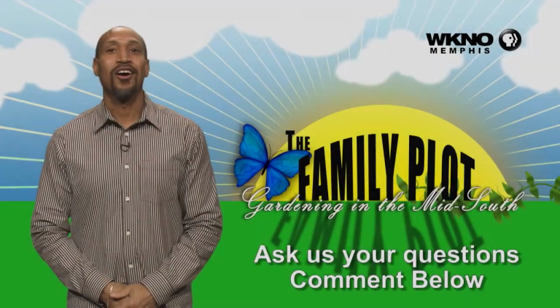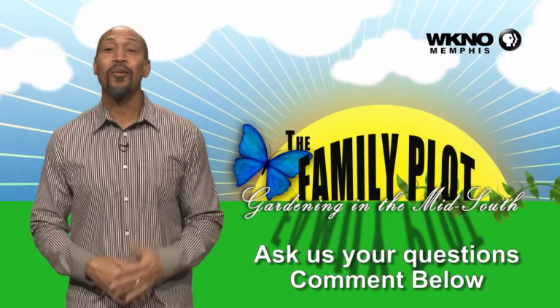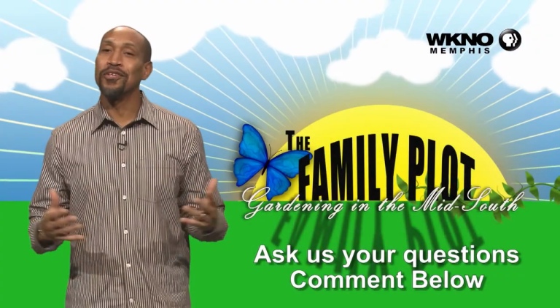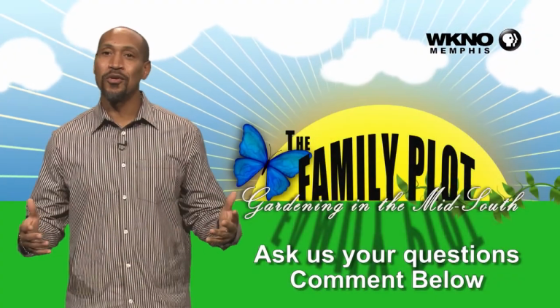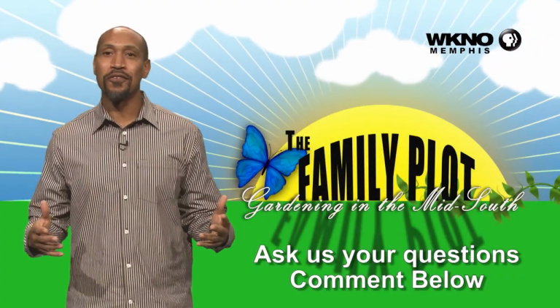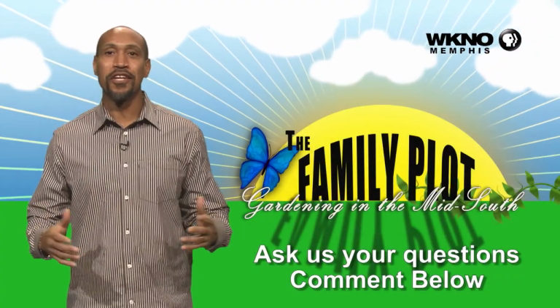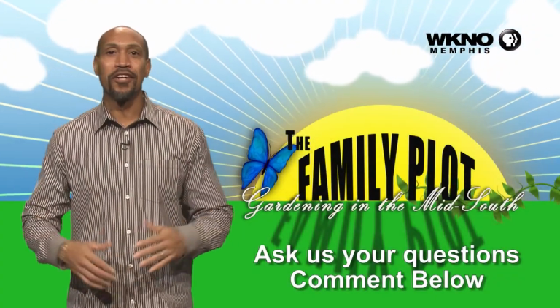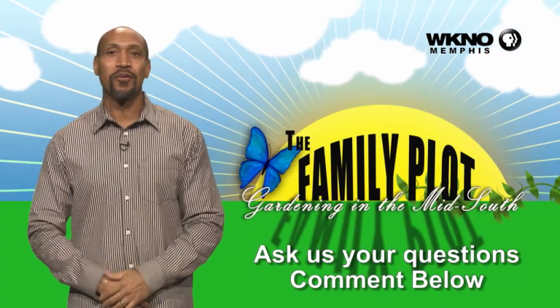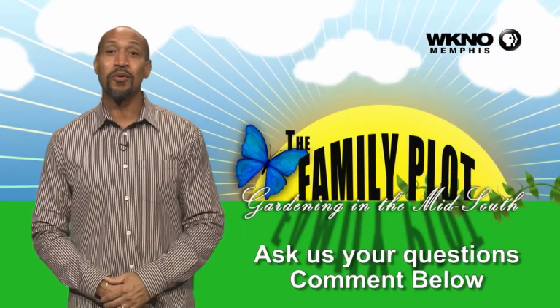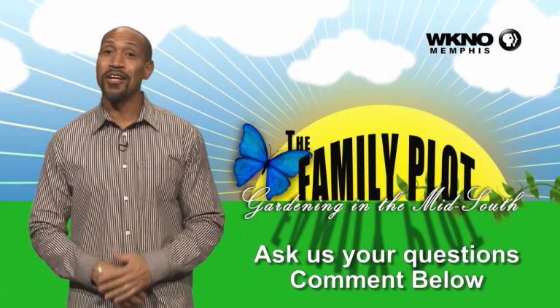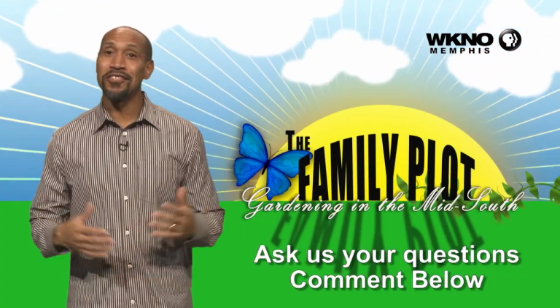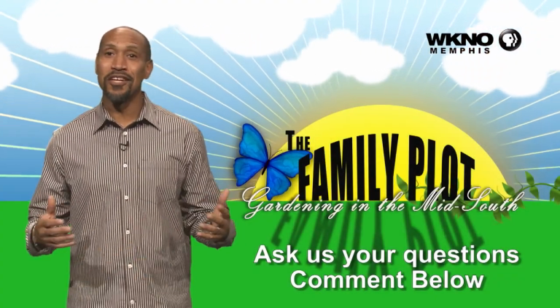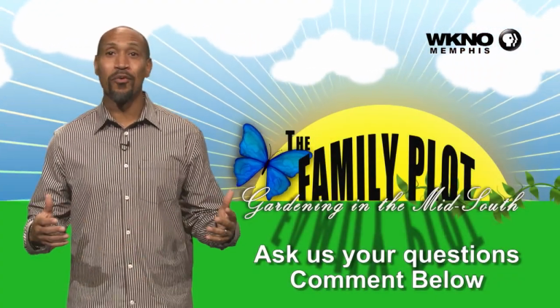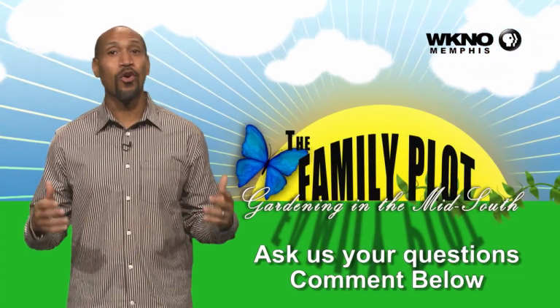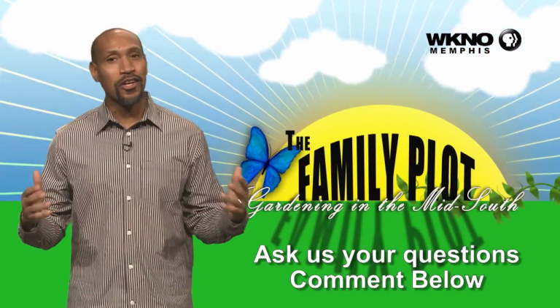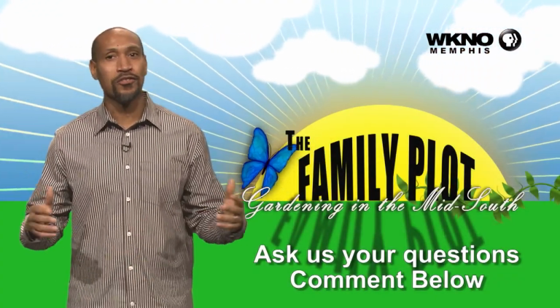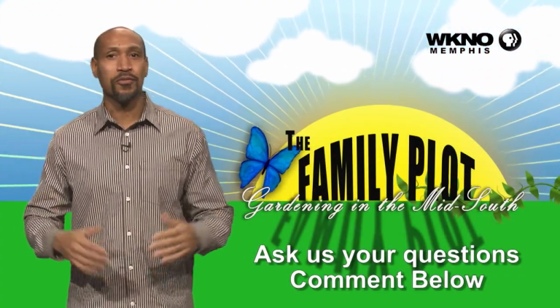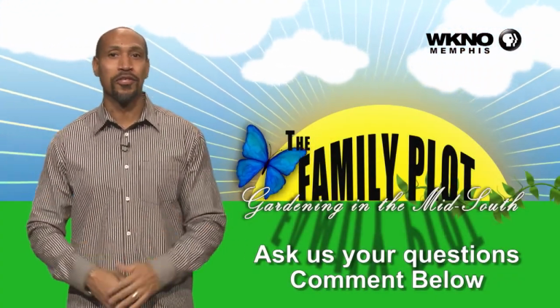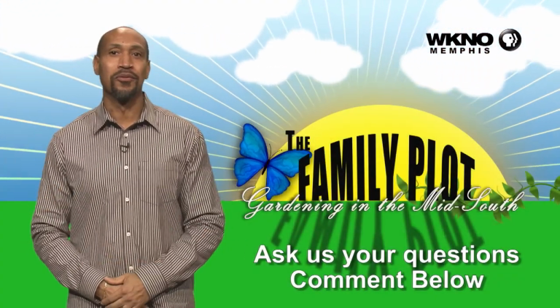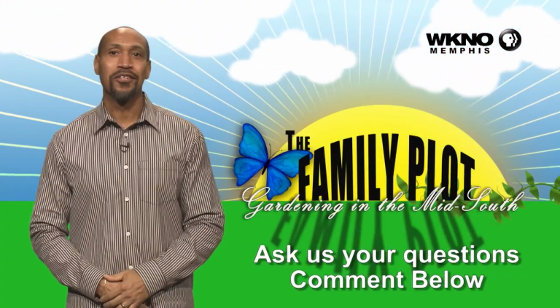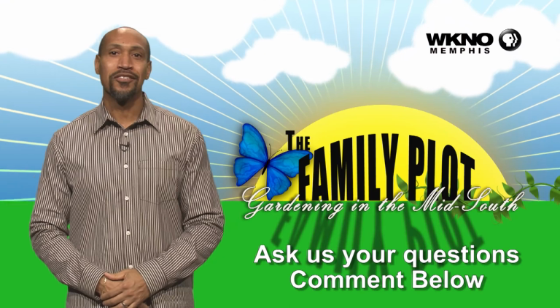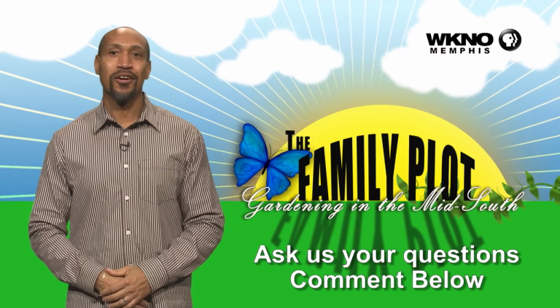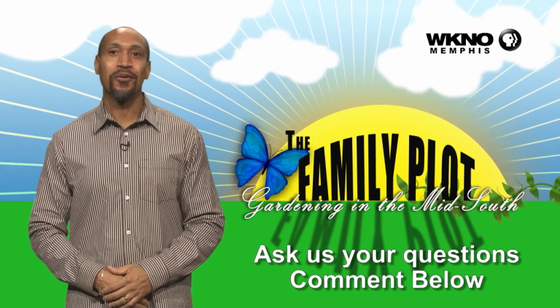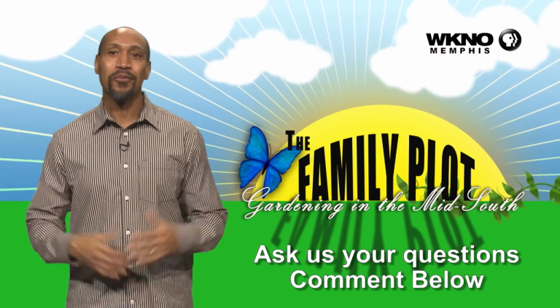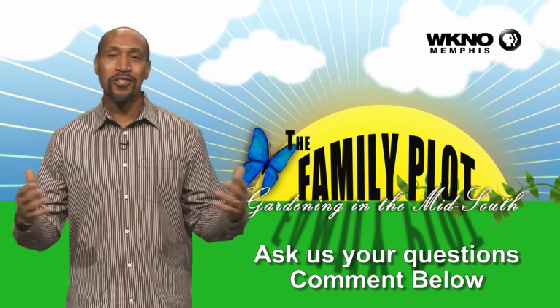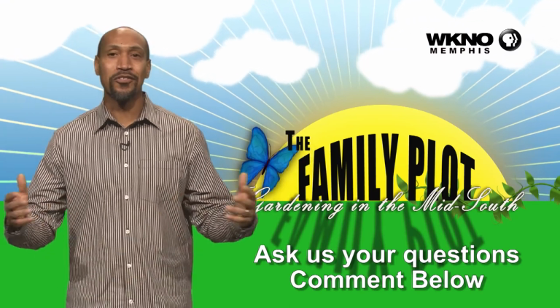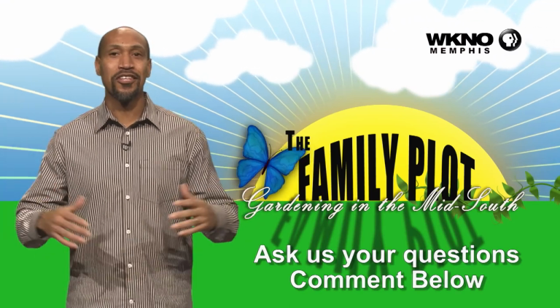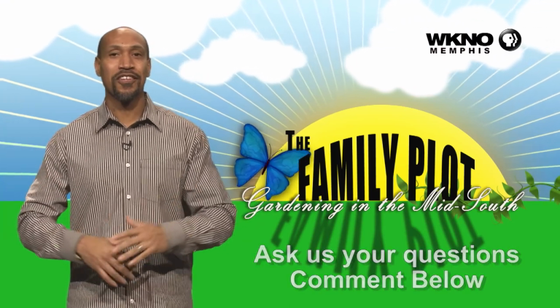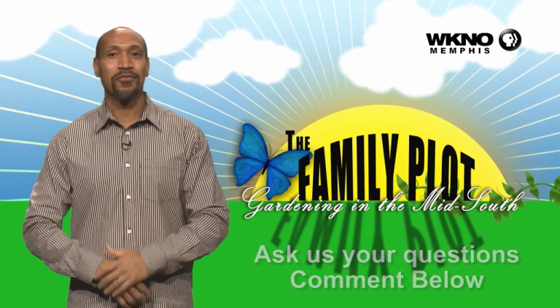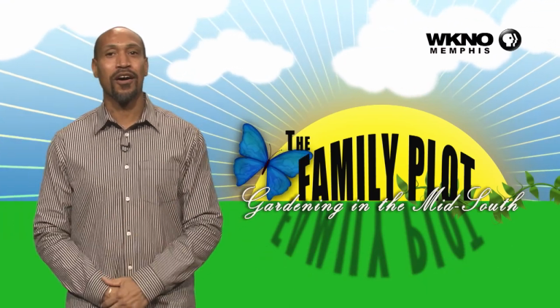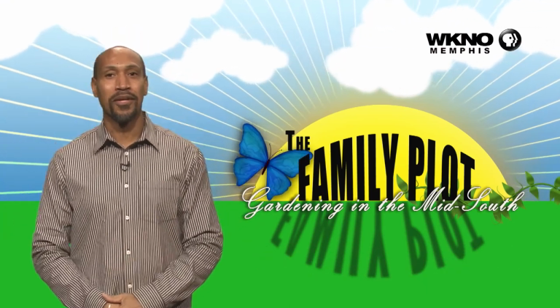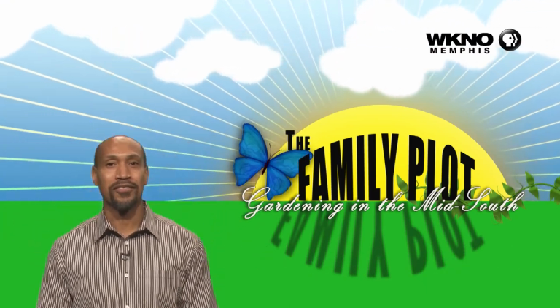Hope you enjoyed the video. We would love to get more questions from you, so be sure to leave us some comments. We'd love to see you guys.